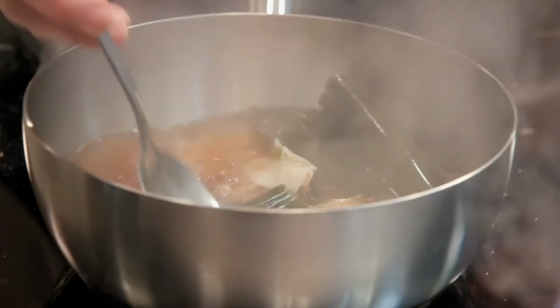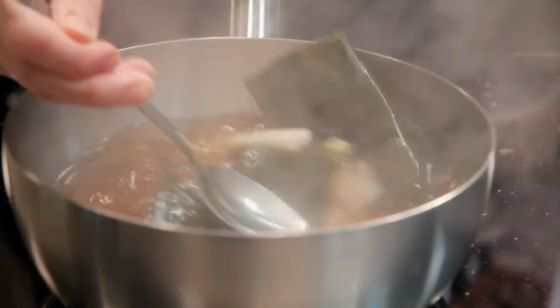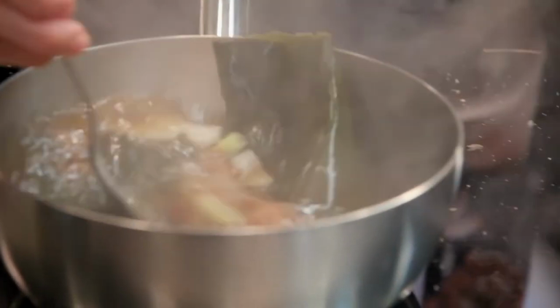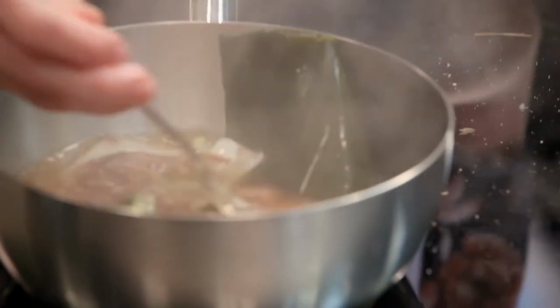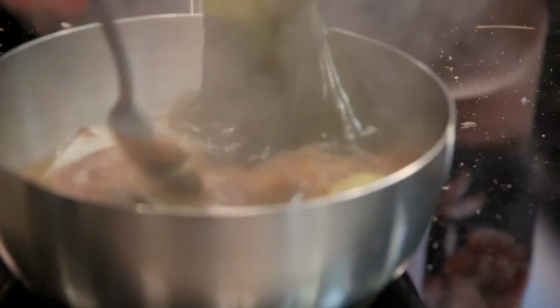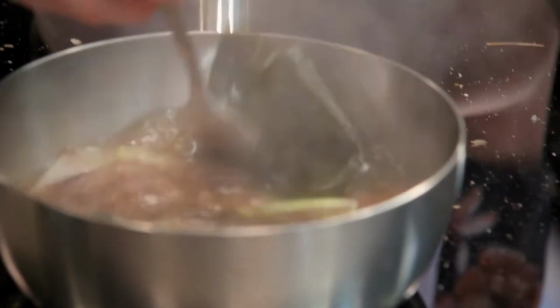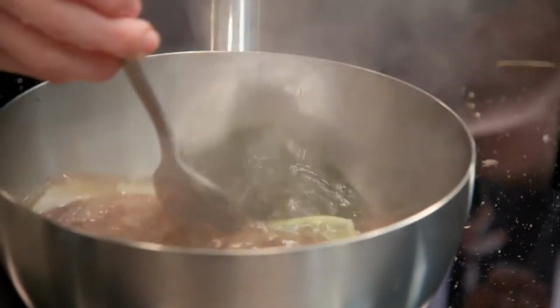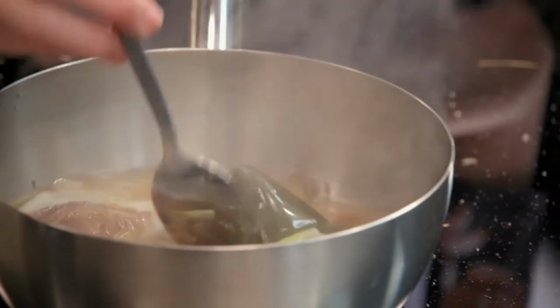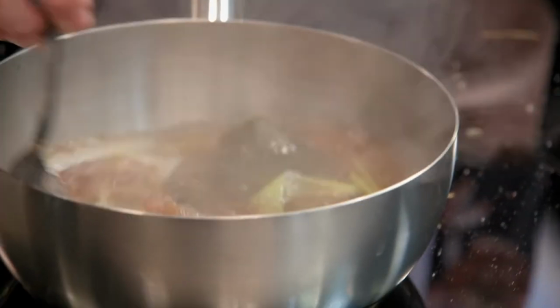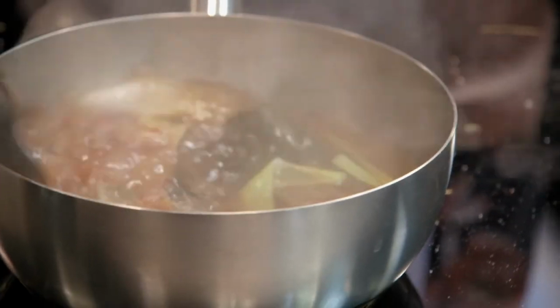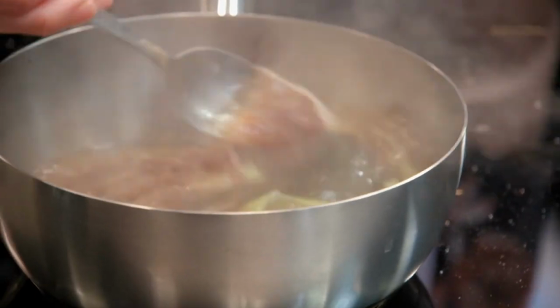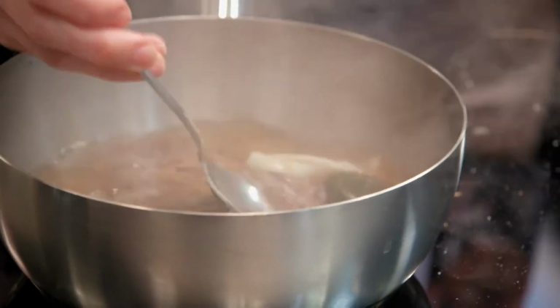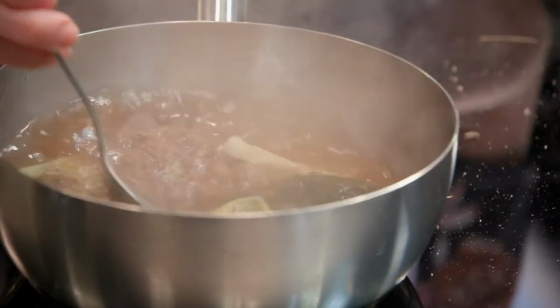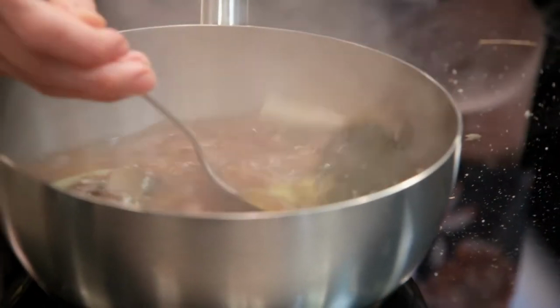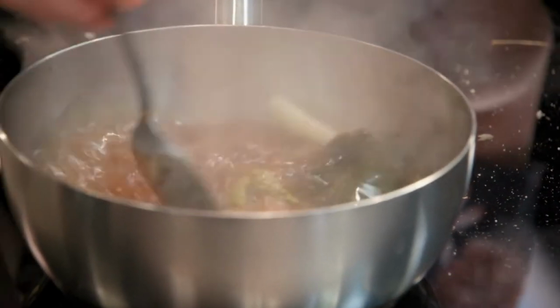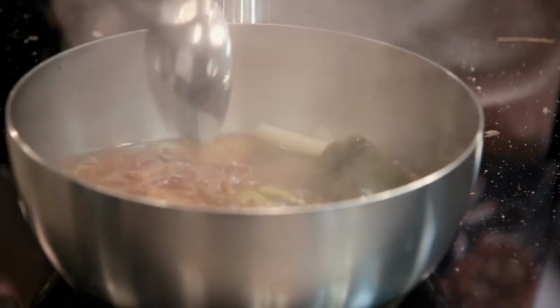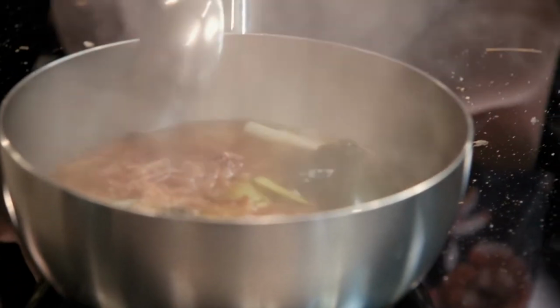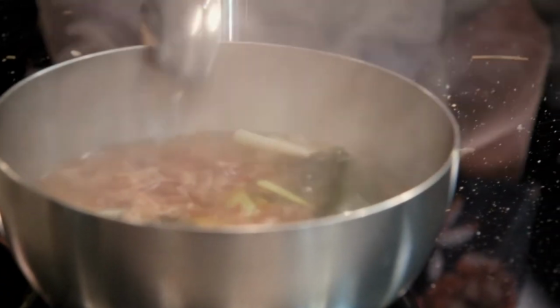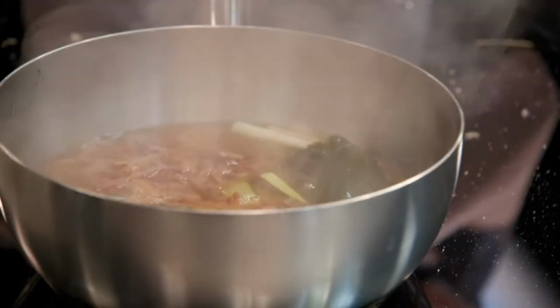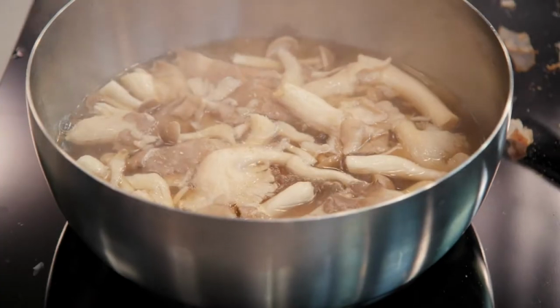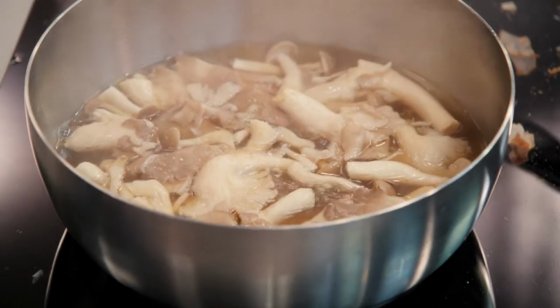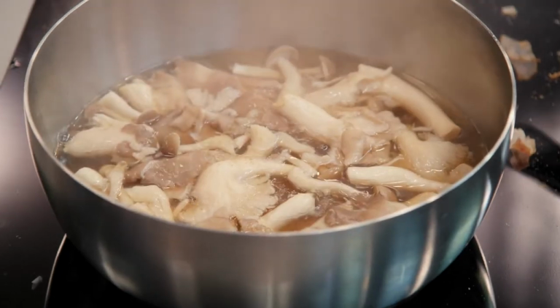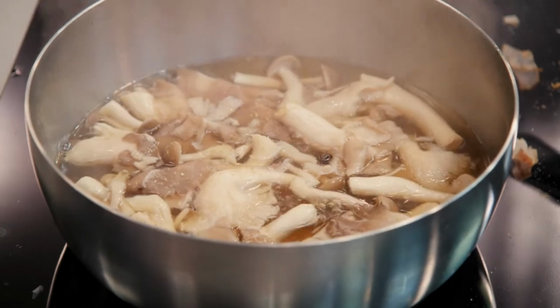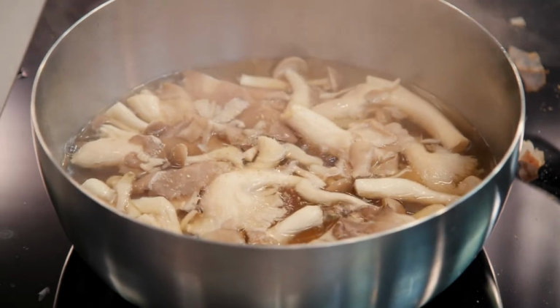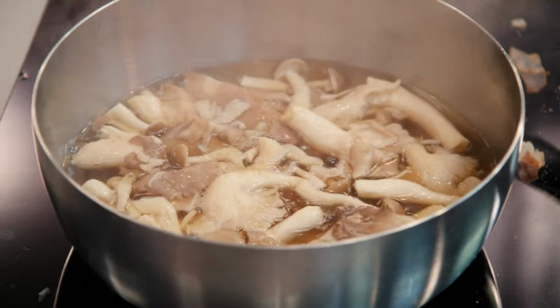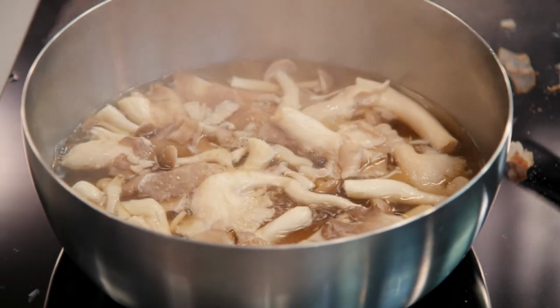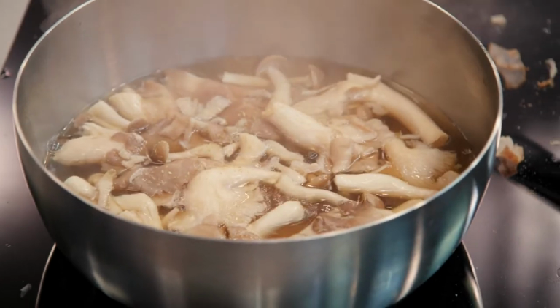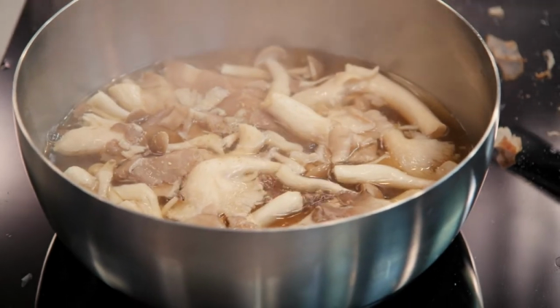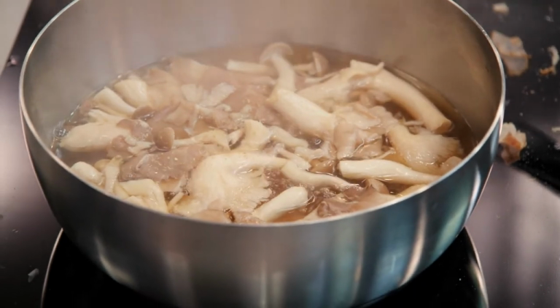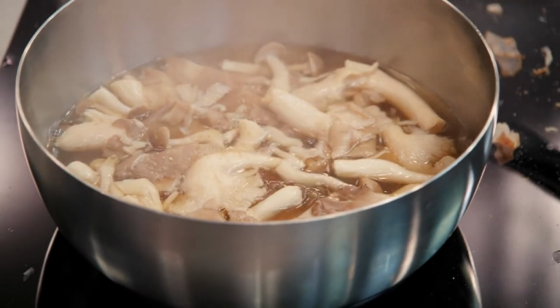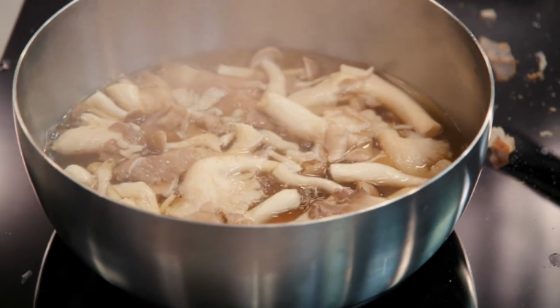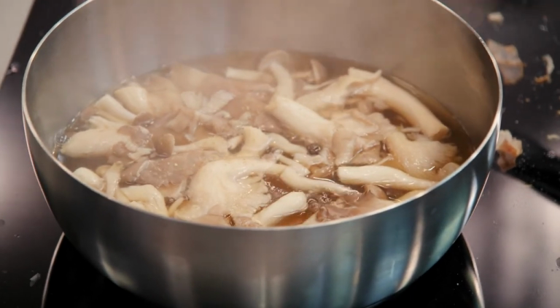Next, we will make the dashi sauce by simmering the kelp, bonito flakes, scallion and mushroom.